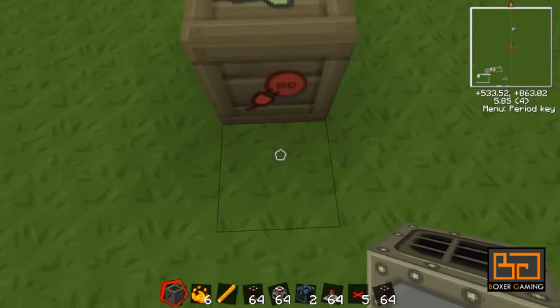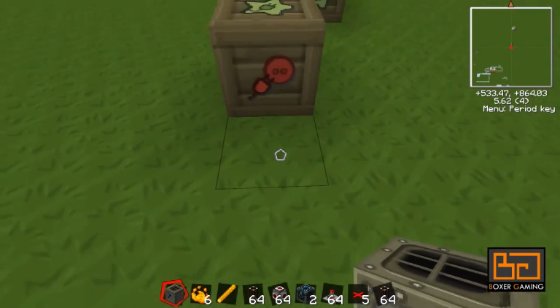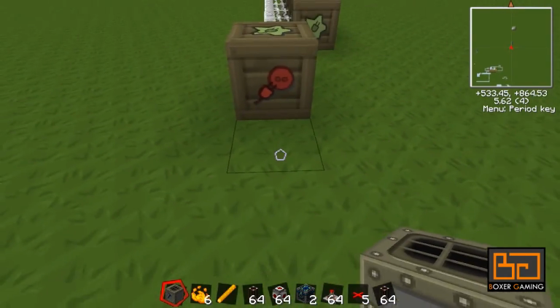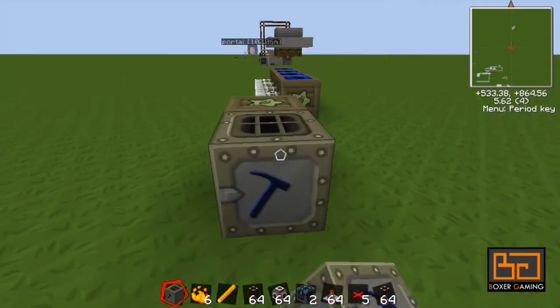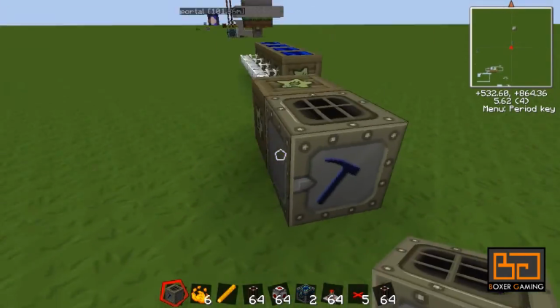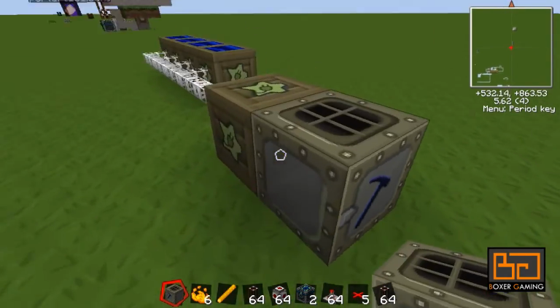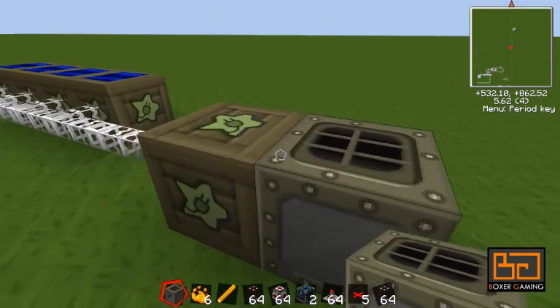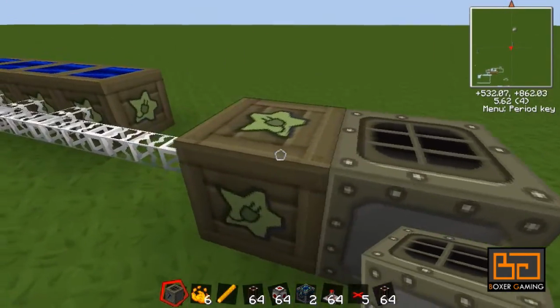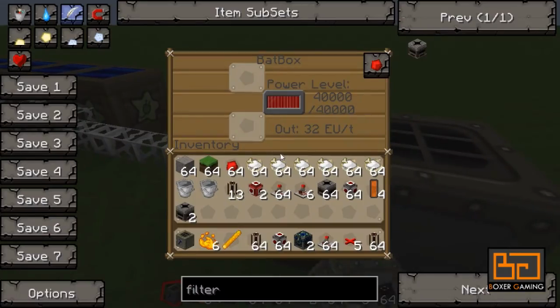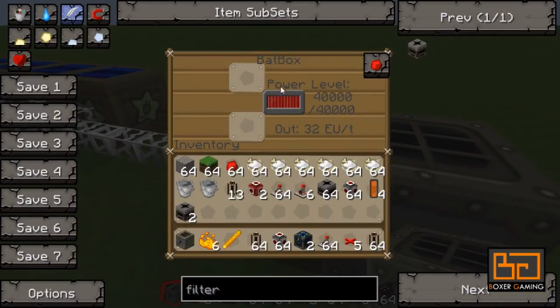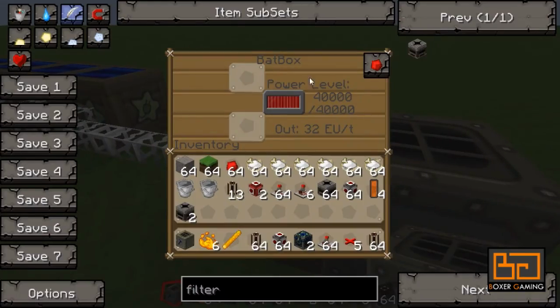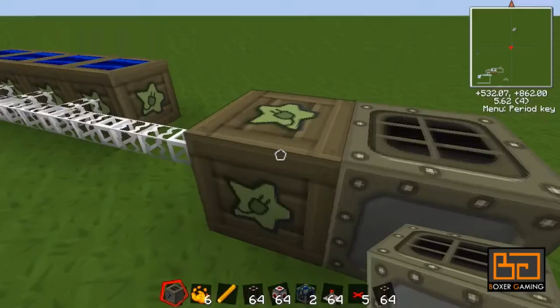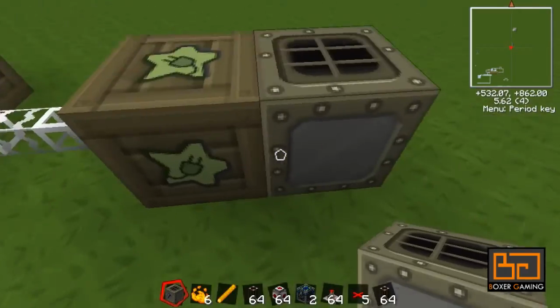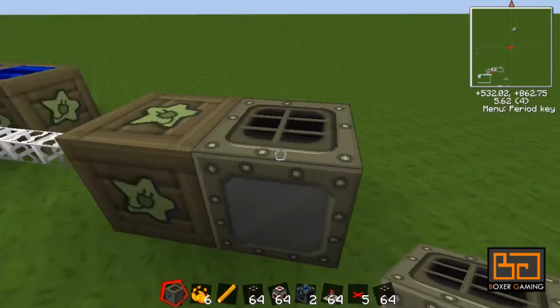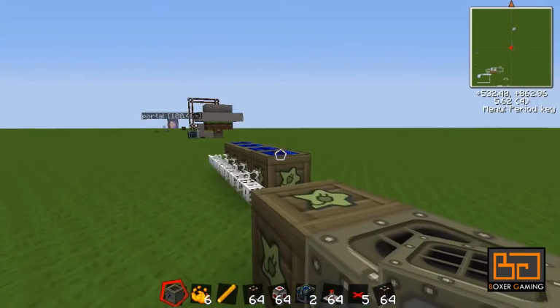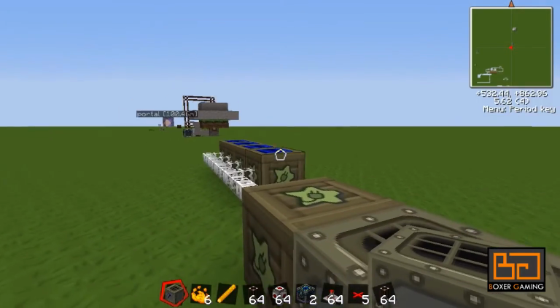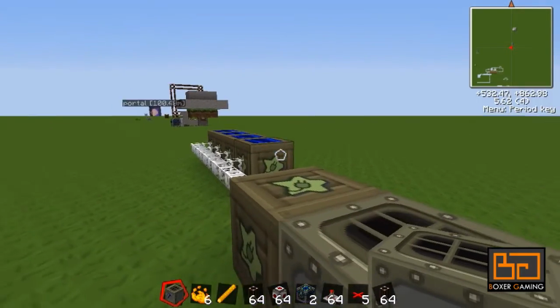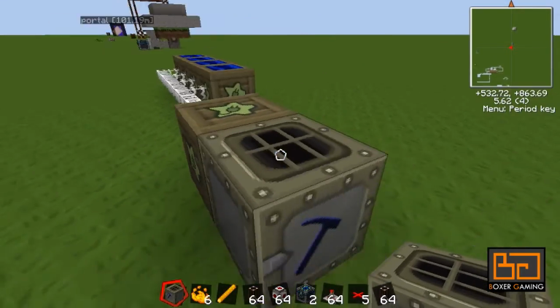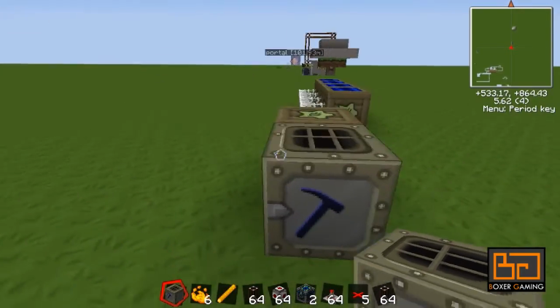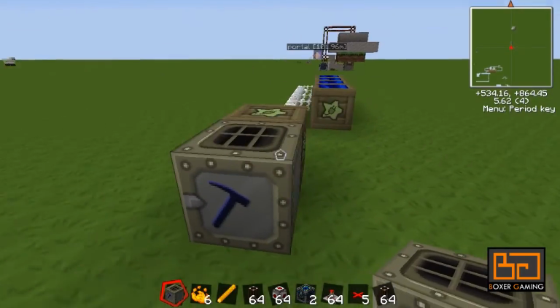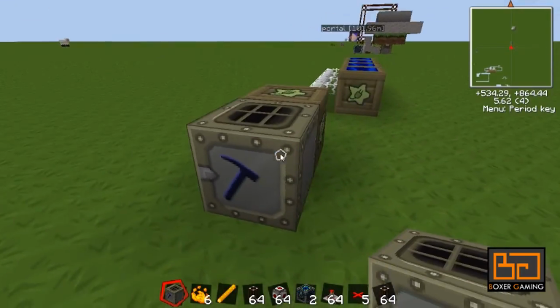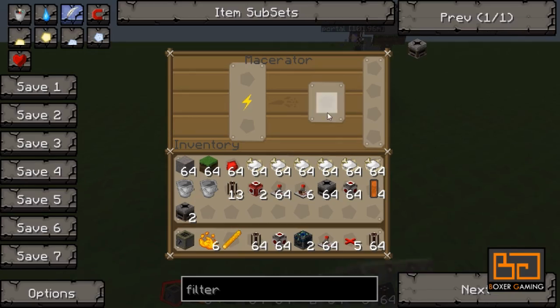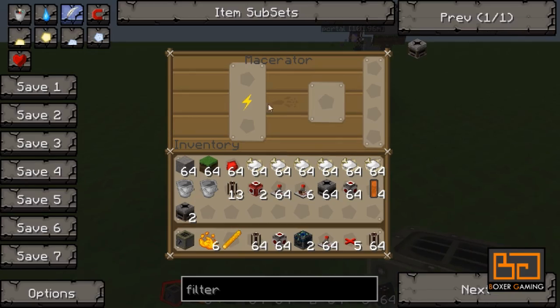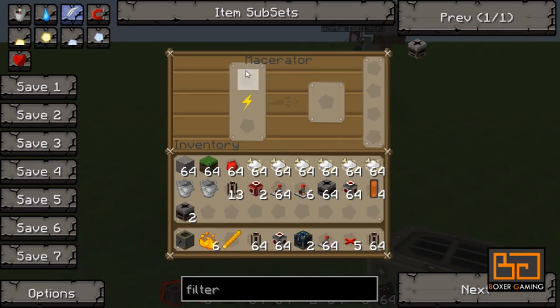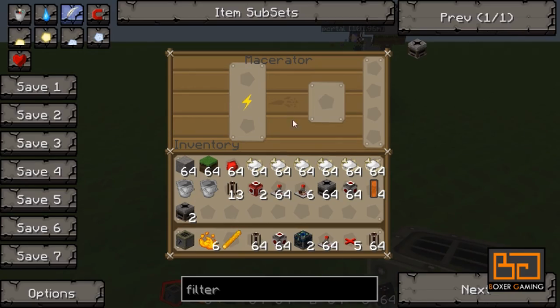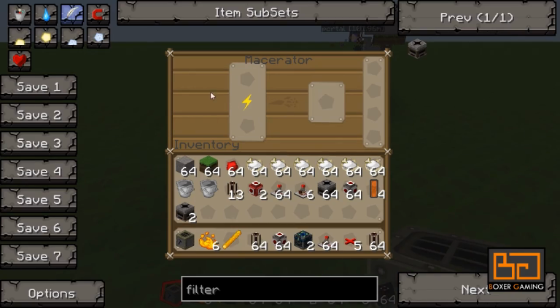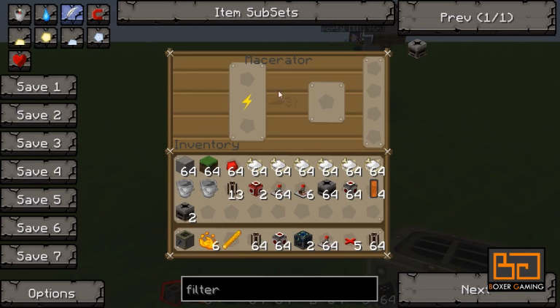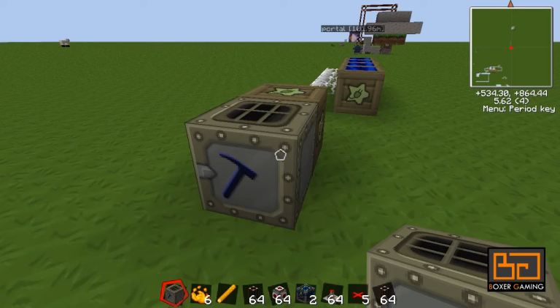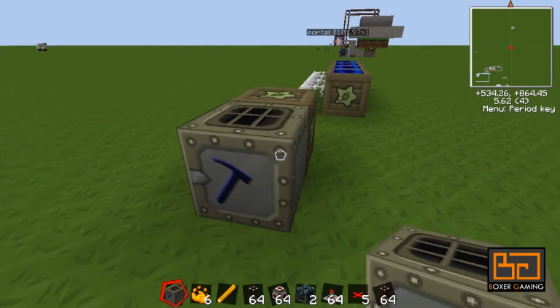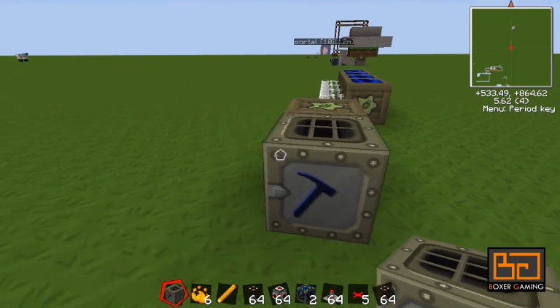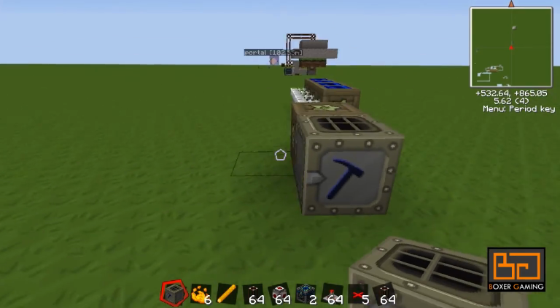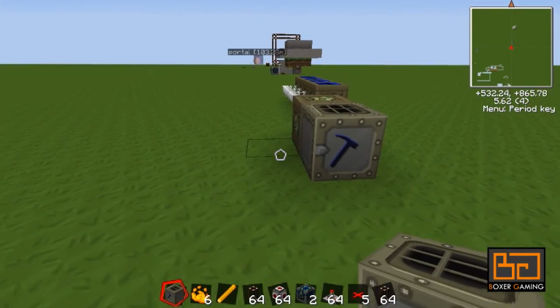I'm just going to put my macerator here, so it's powered by a batbox, and there are some low voltage solar arrays. And my macerator is finished.